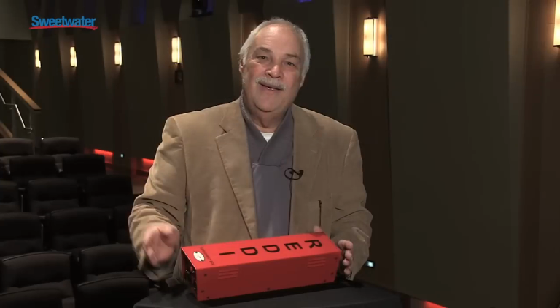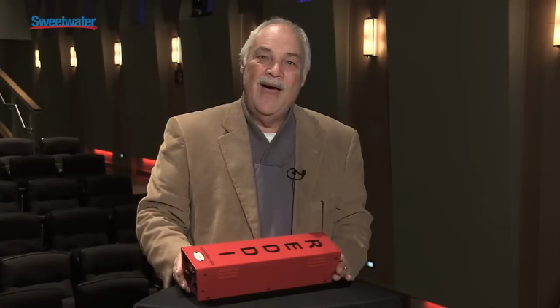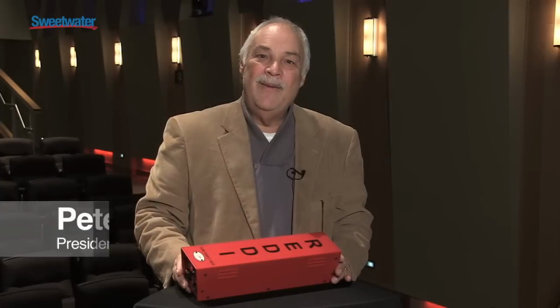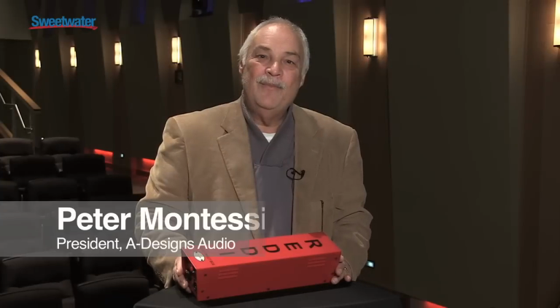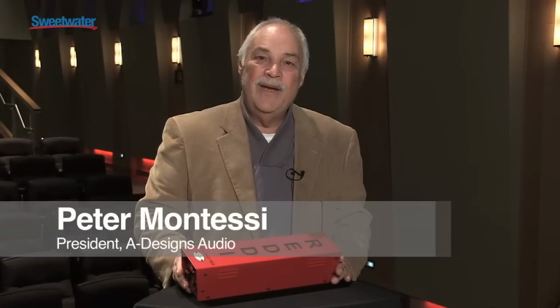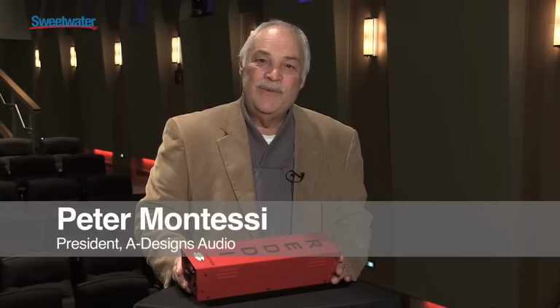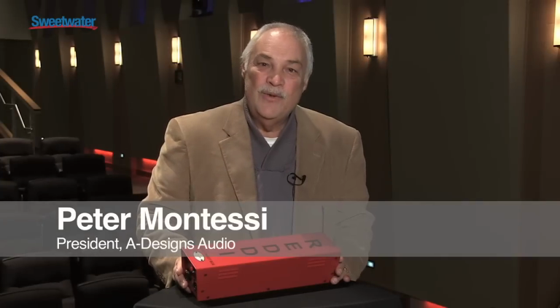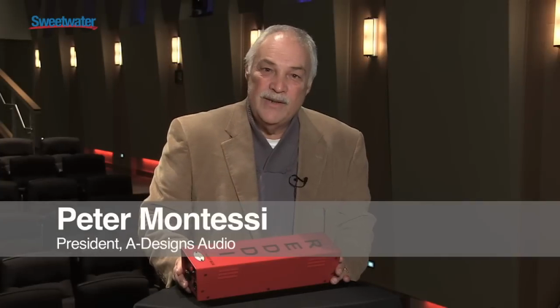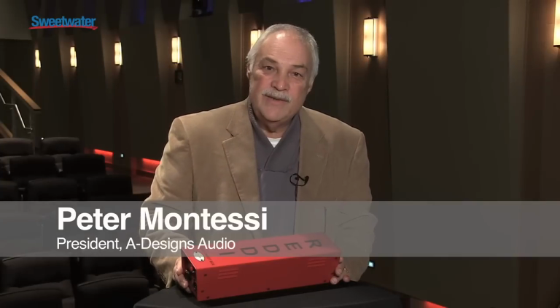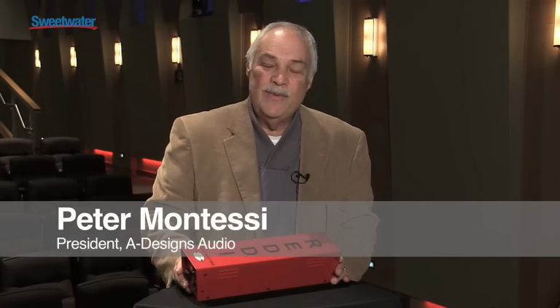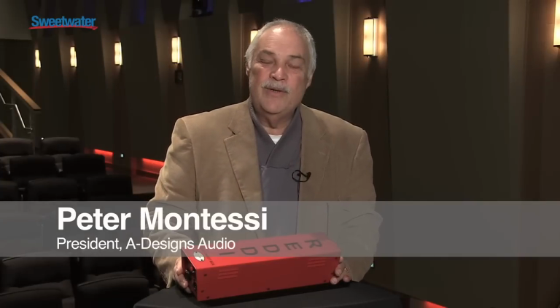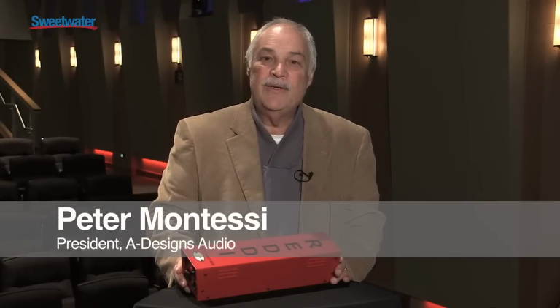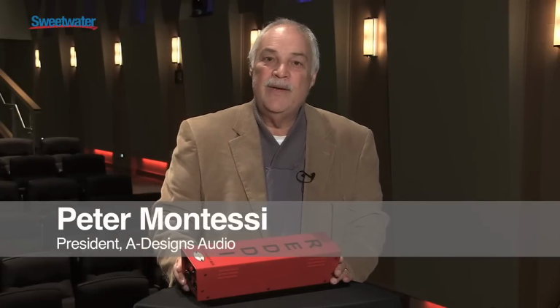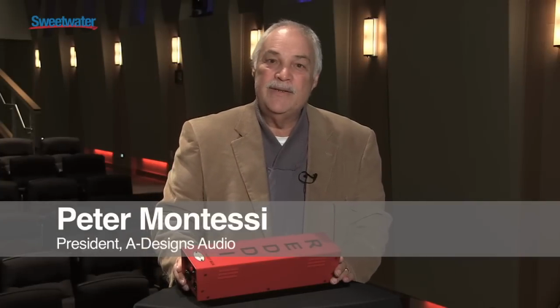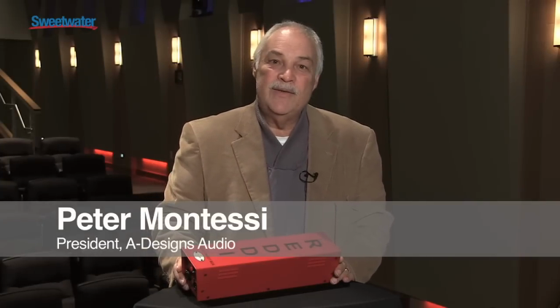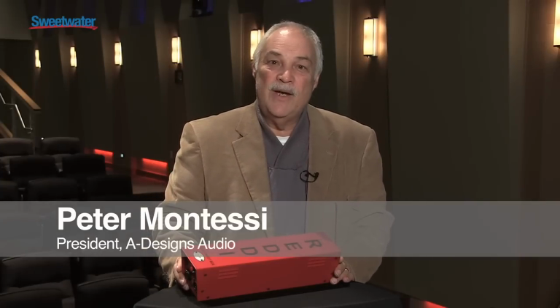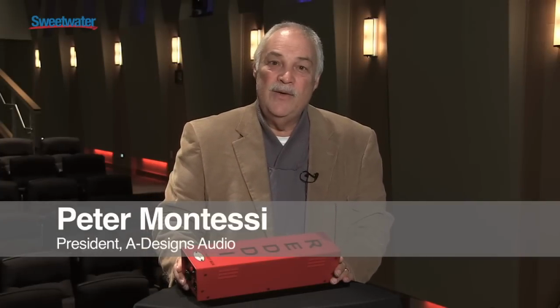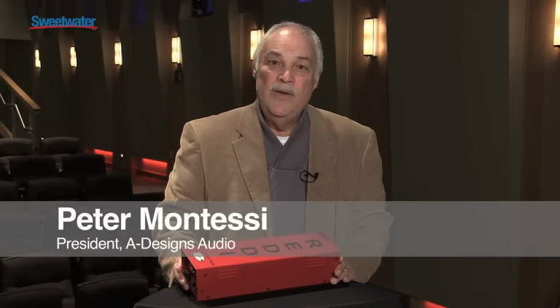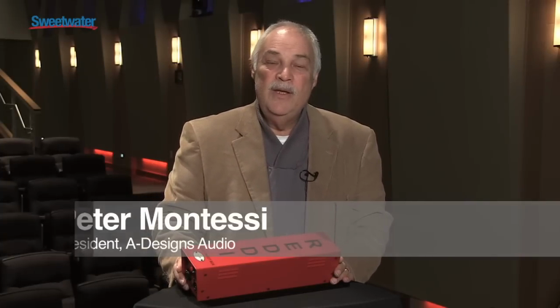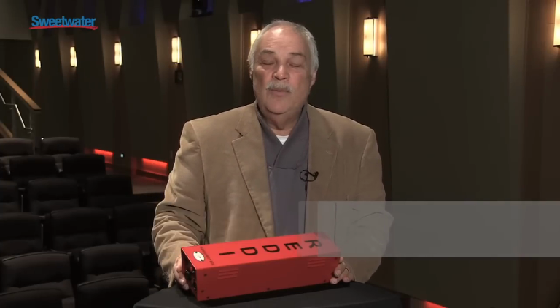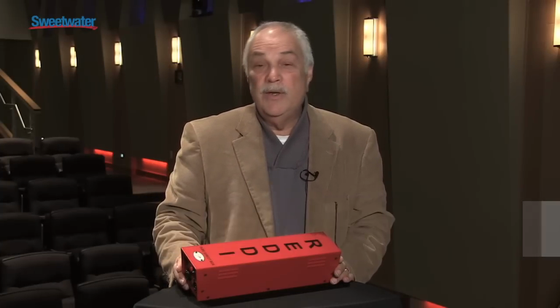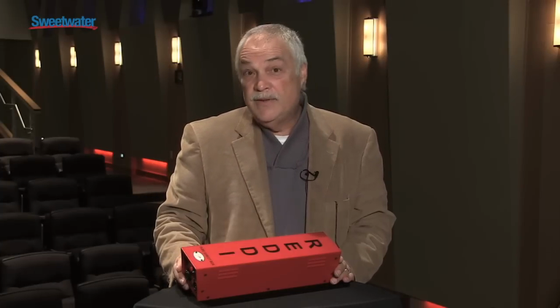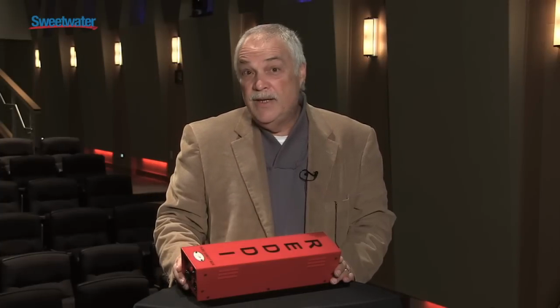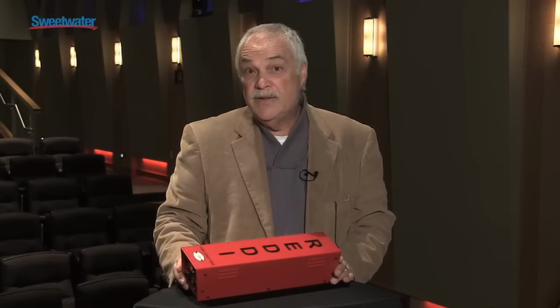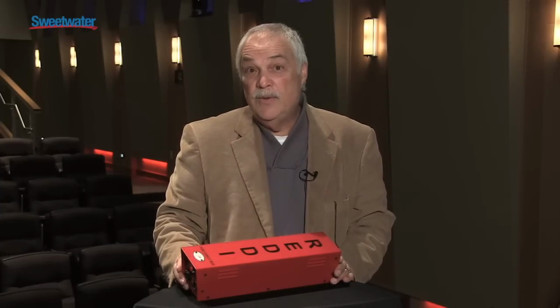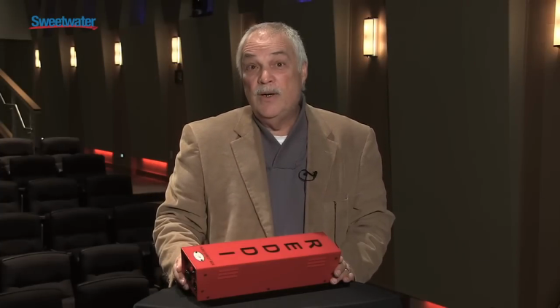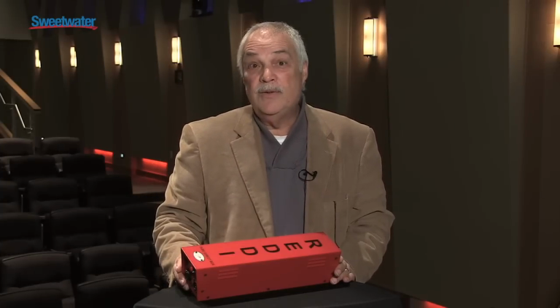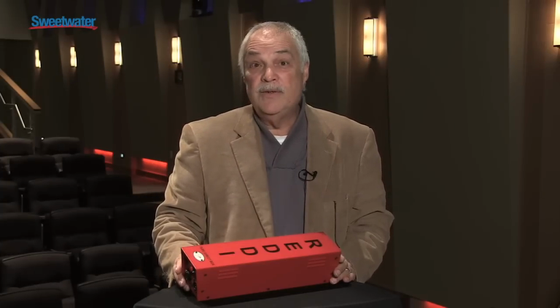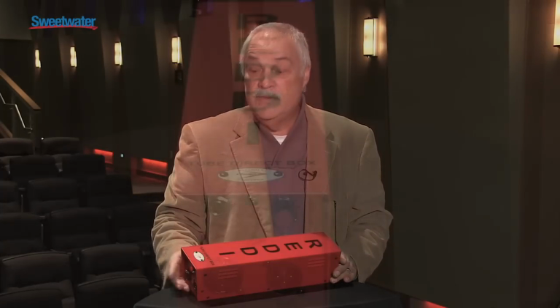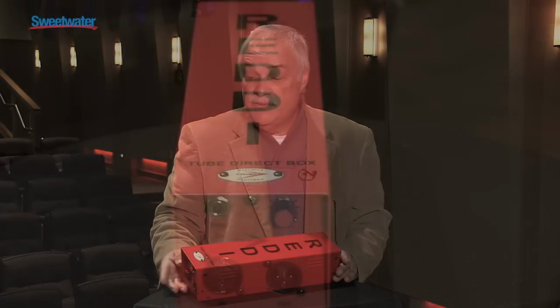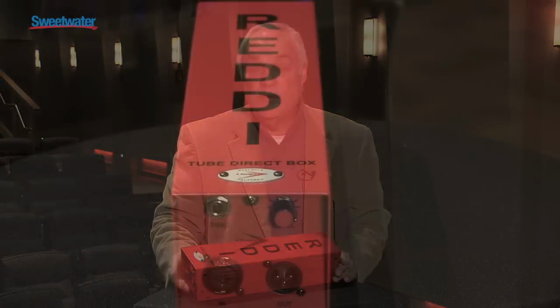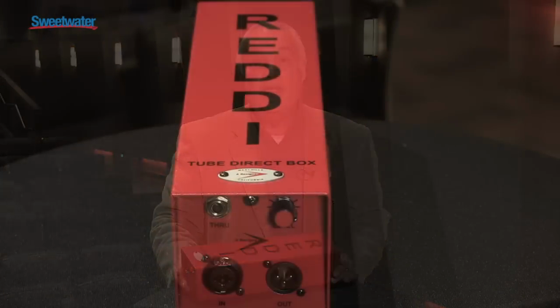Hi, my name is Peter Montessi. I'm president of A Designs Audio and we're here today at Sweetwater to introduce the Reddy.